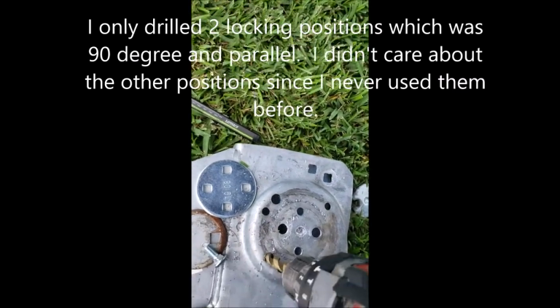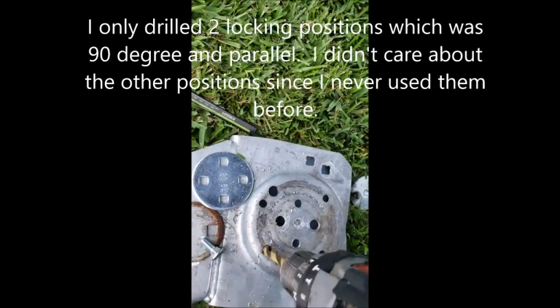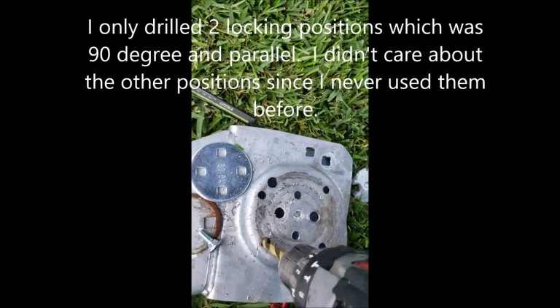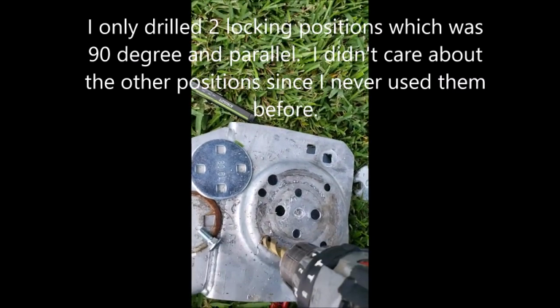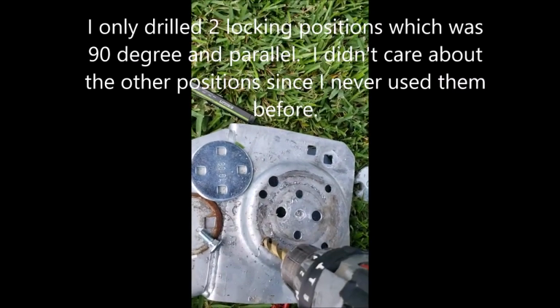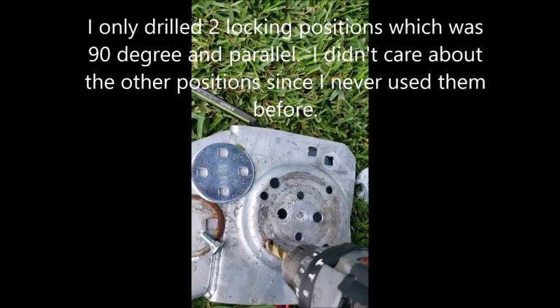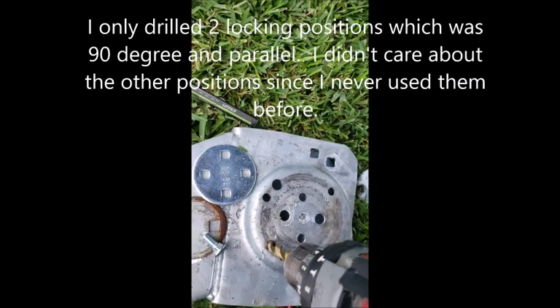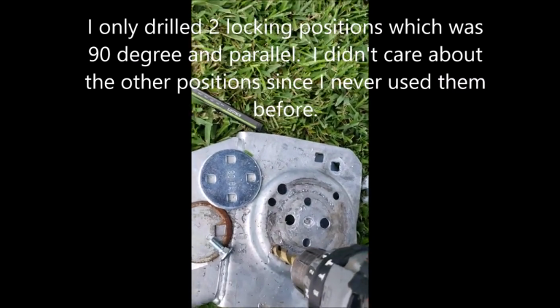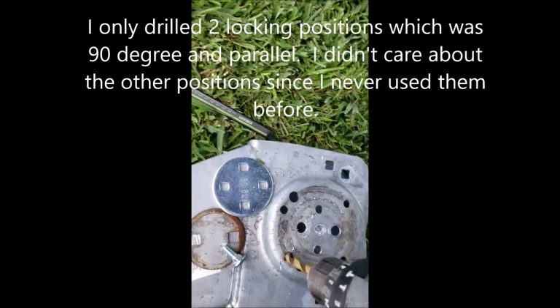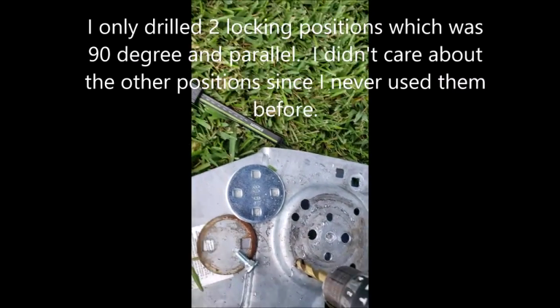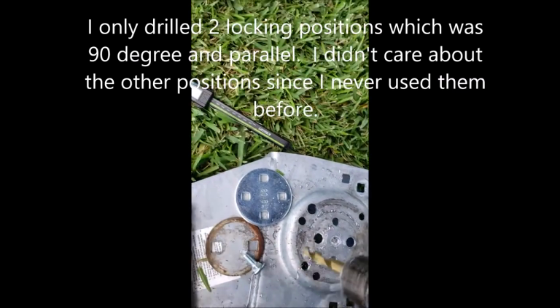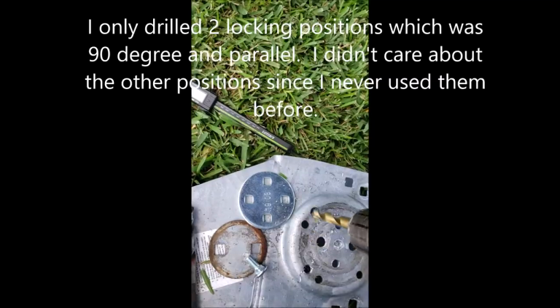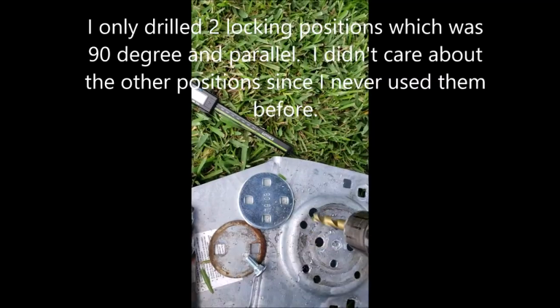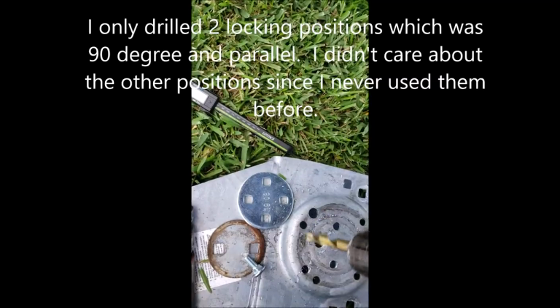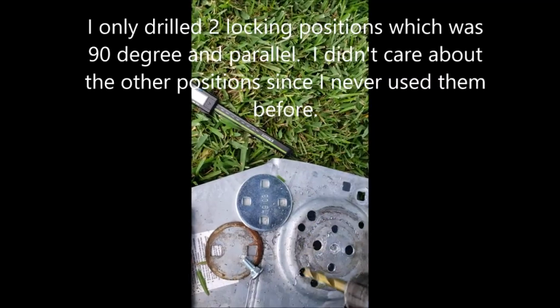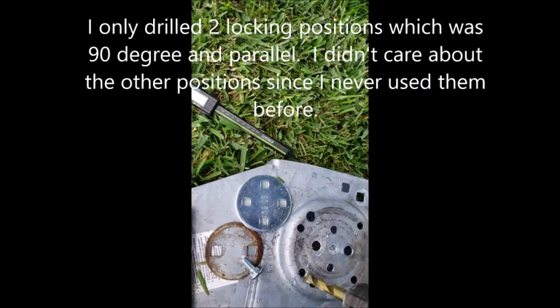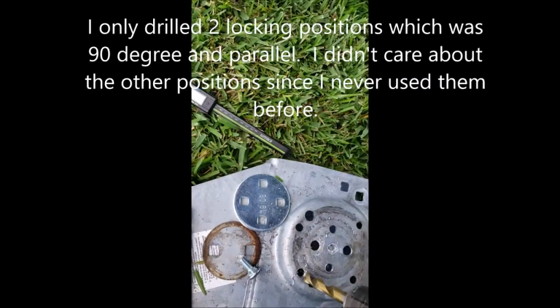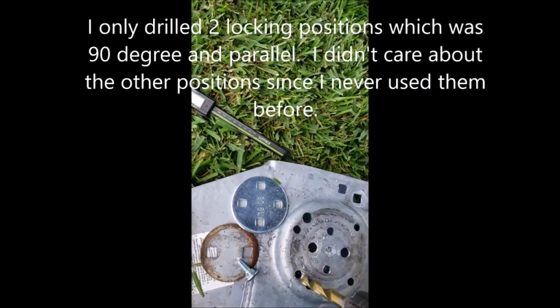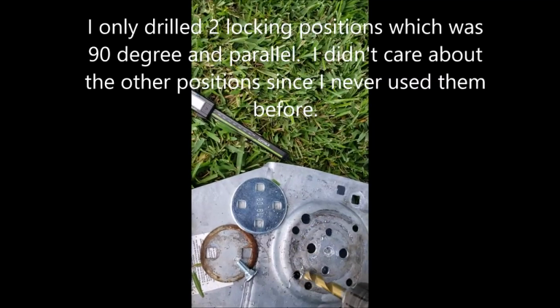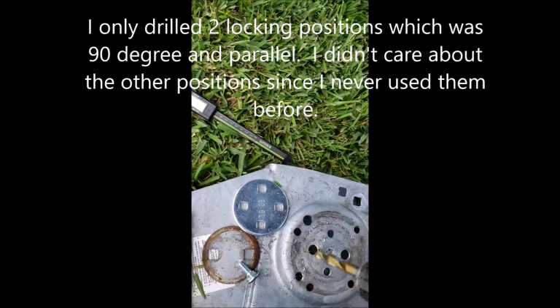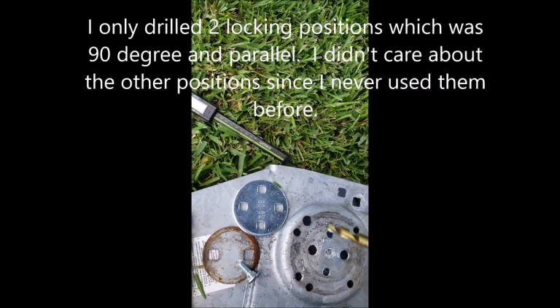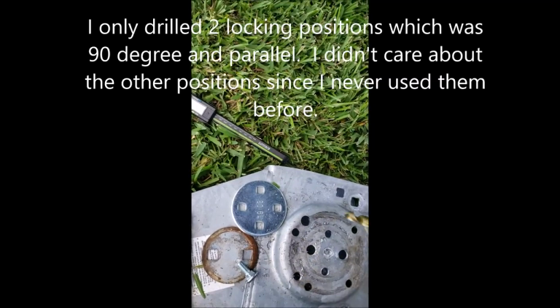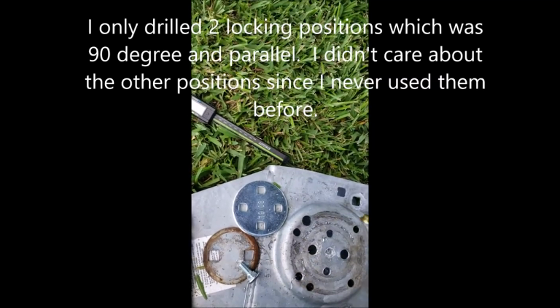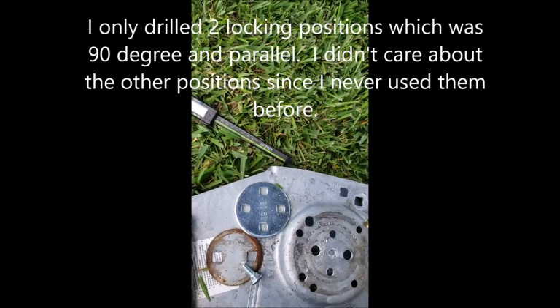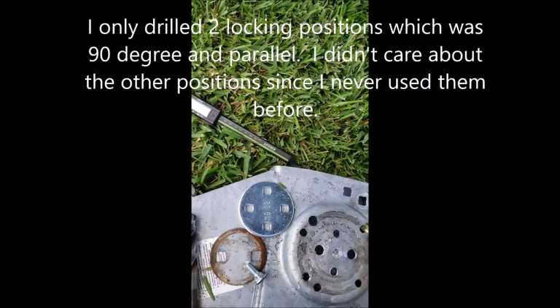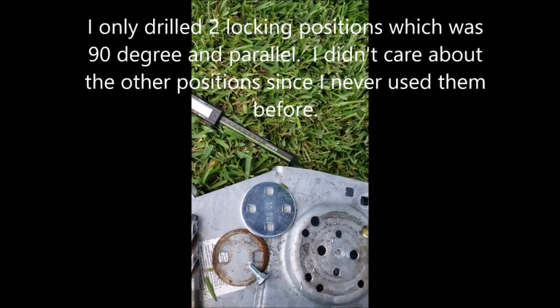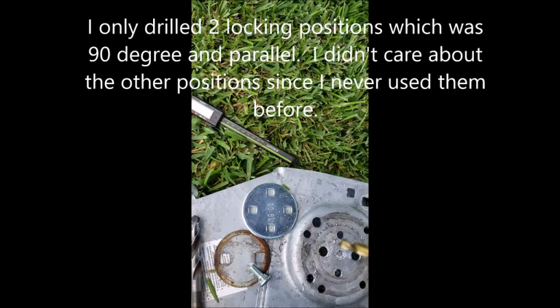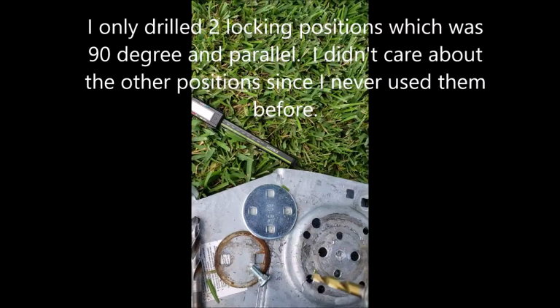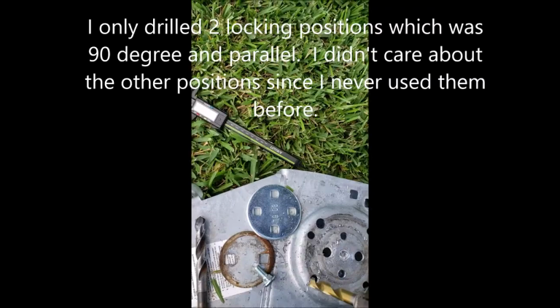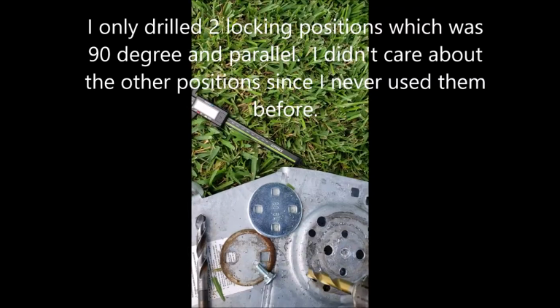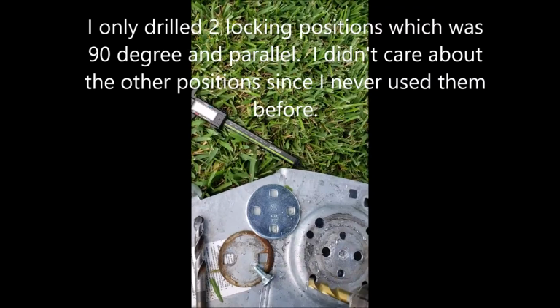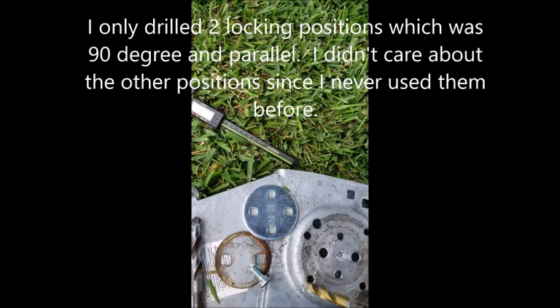I'm only going to drill two guide pin lock positions — that's all I need: the 90-degree position and the zero-degree position parallel to the ground.